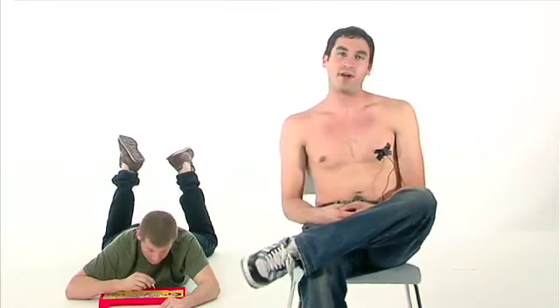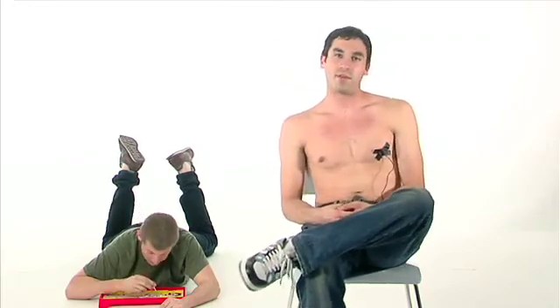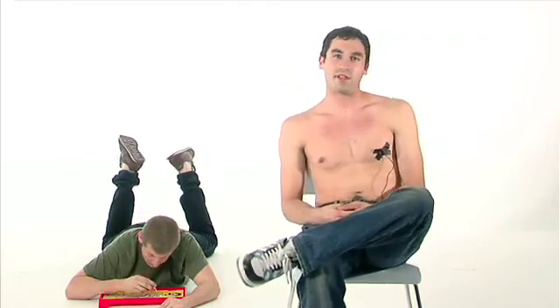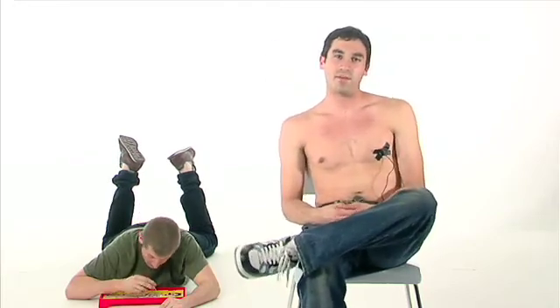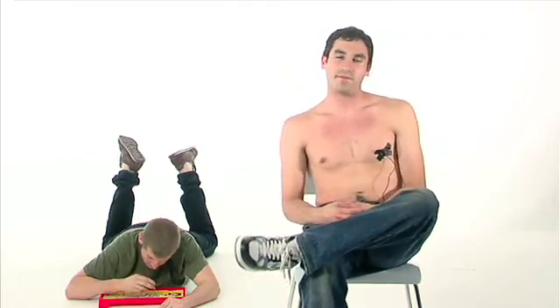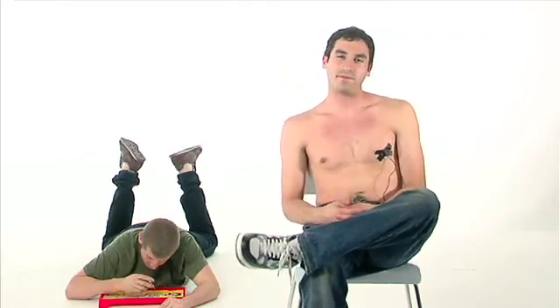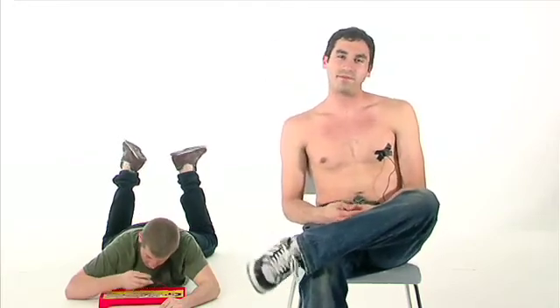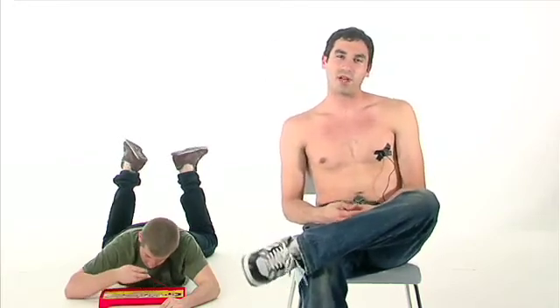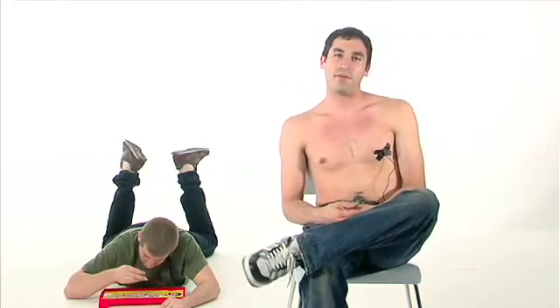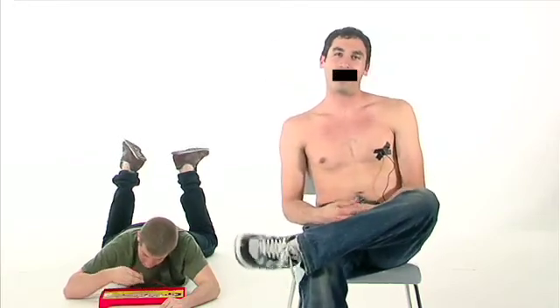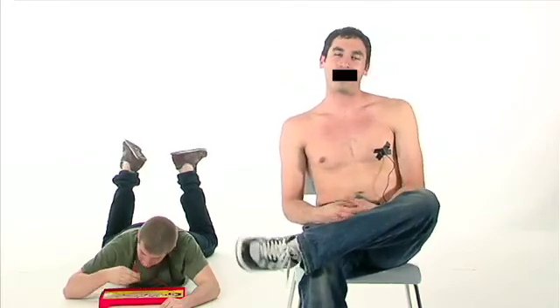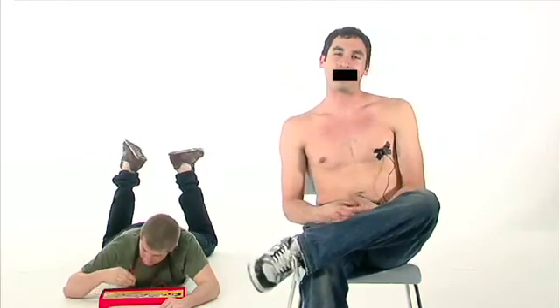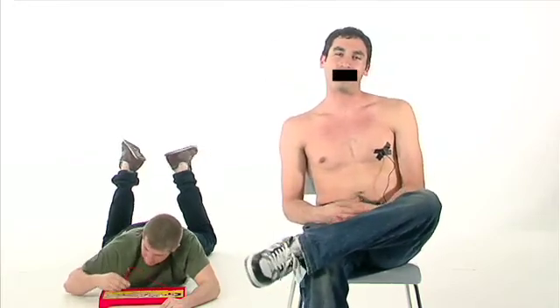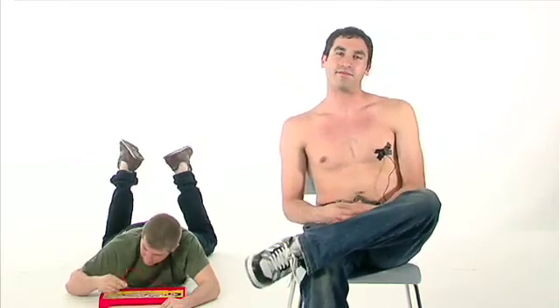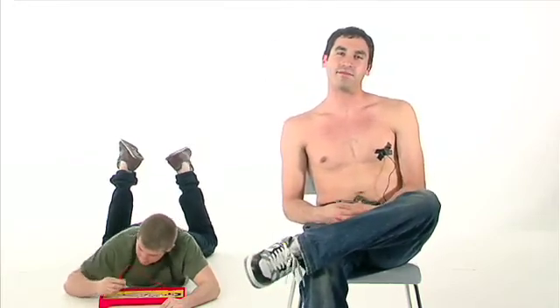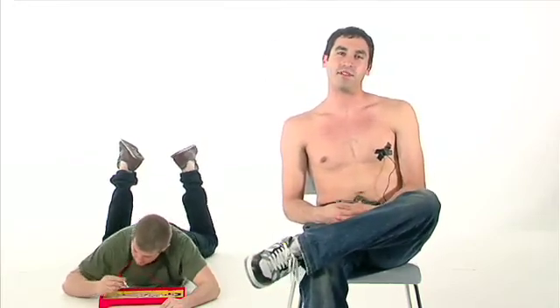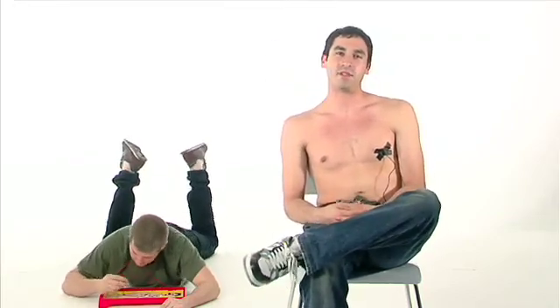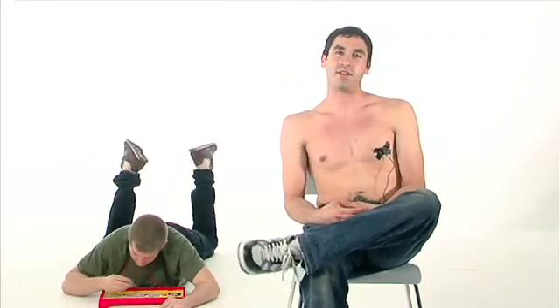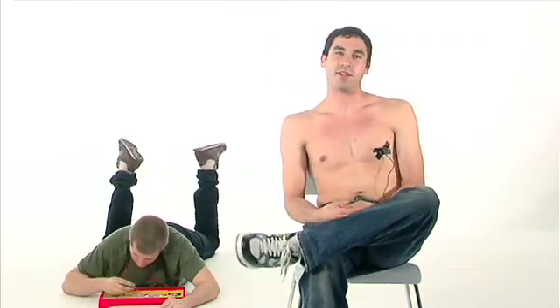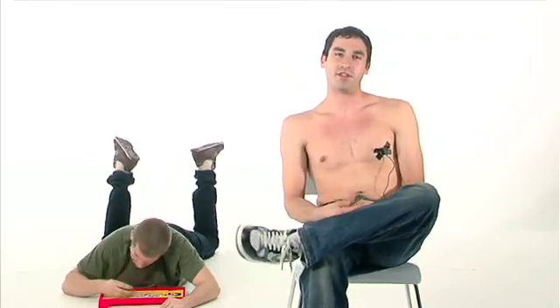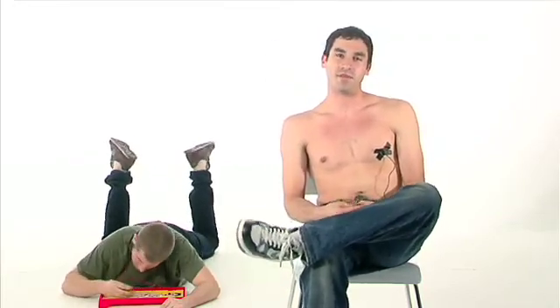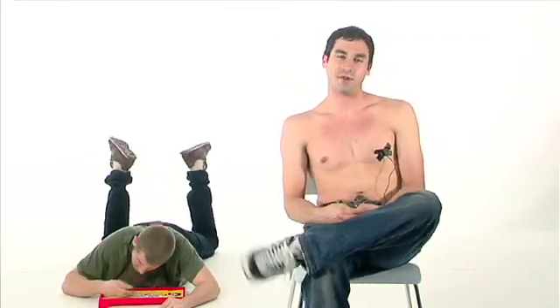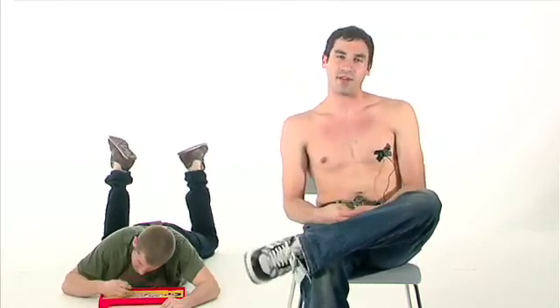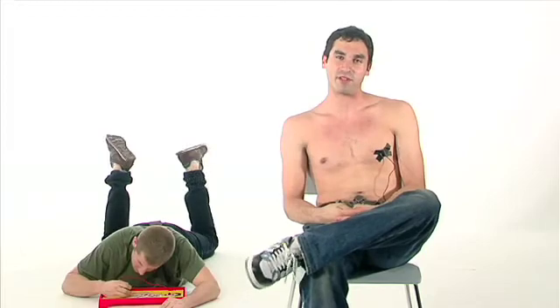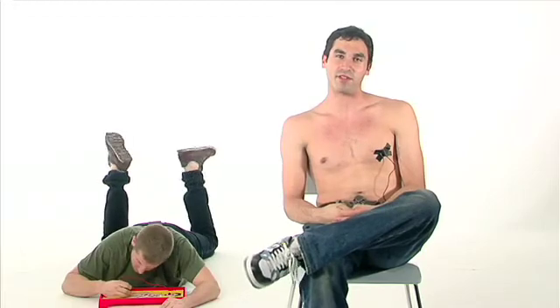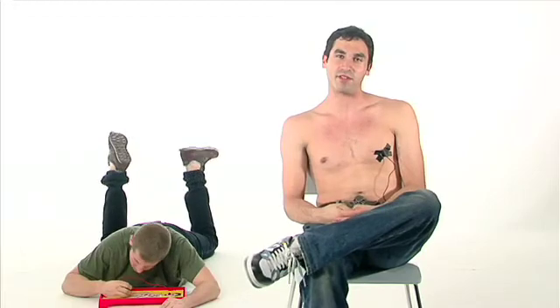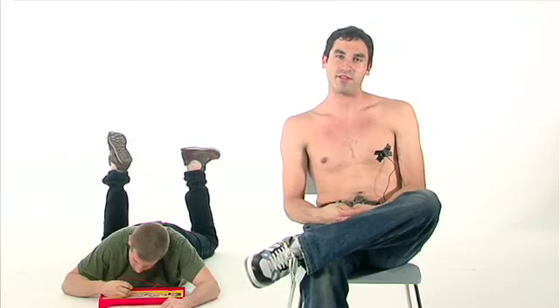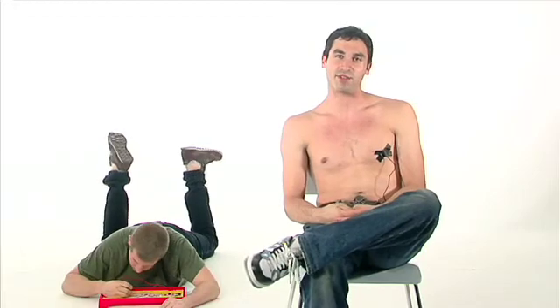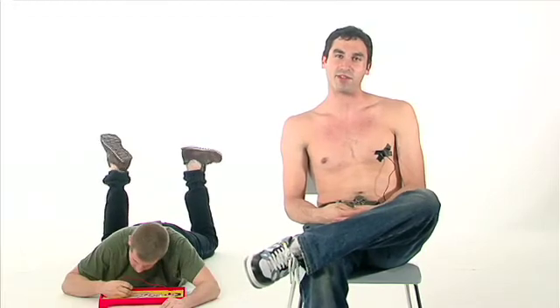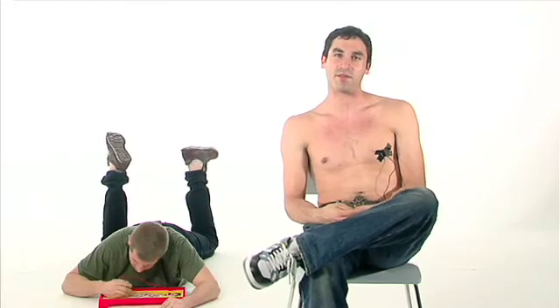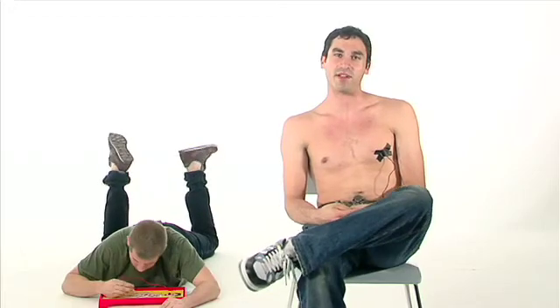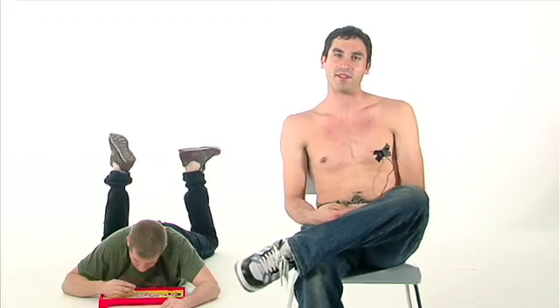To wrap things up, I'm Matt, and this has been another smoking episode of The Shirtless Apprentice.